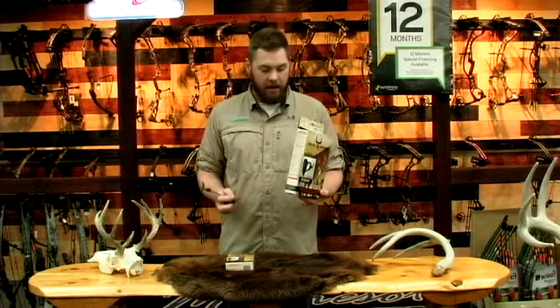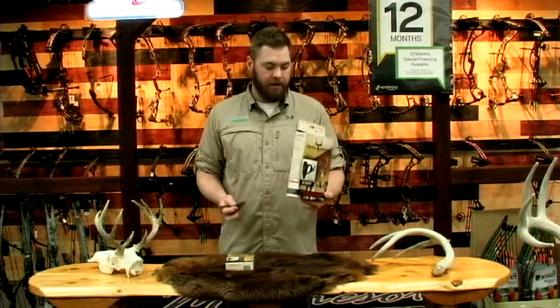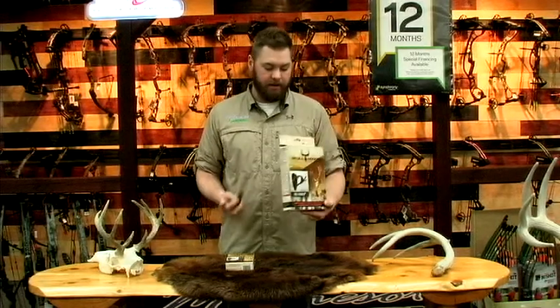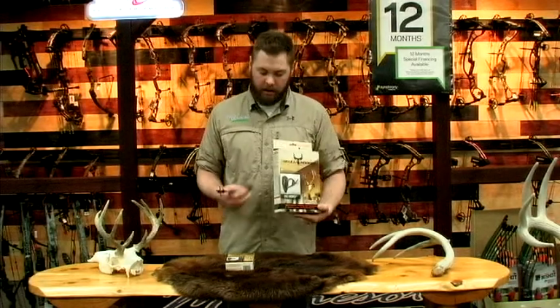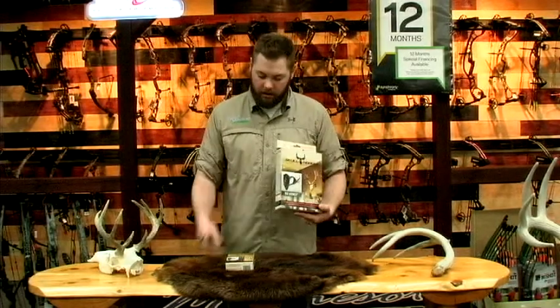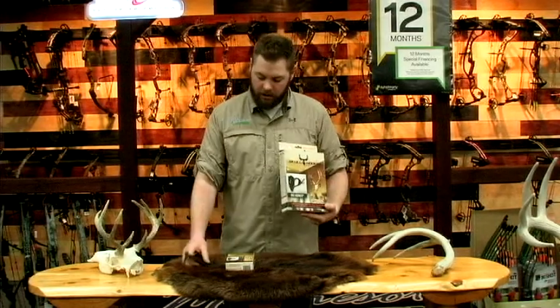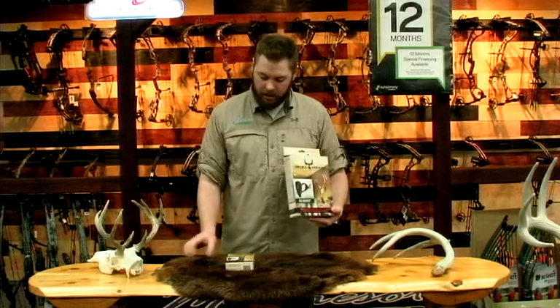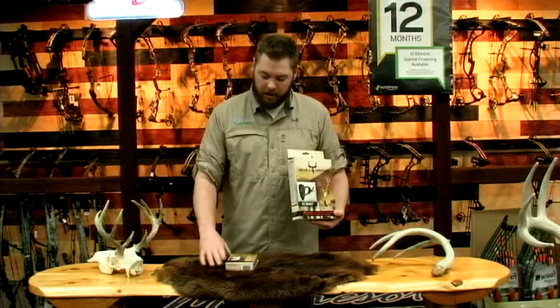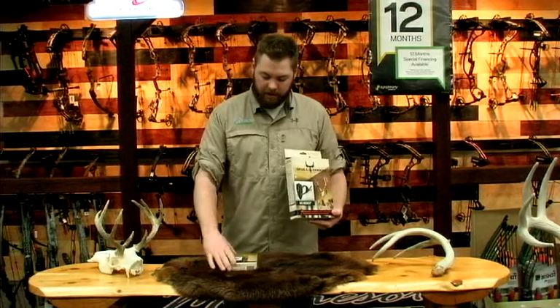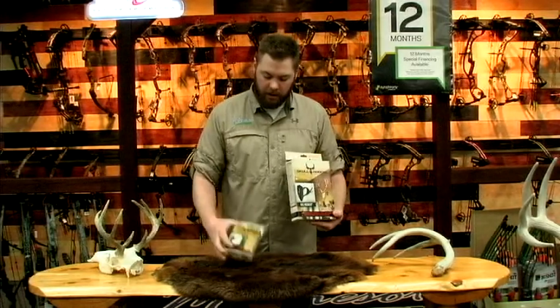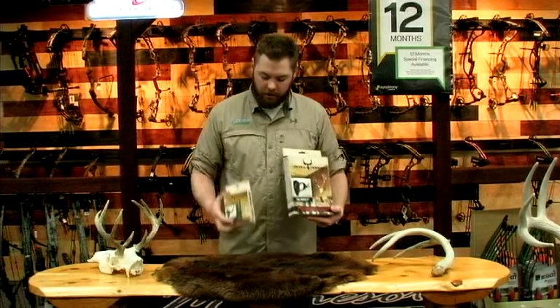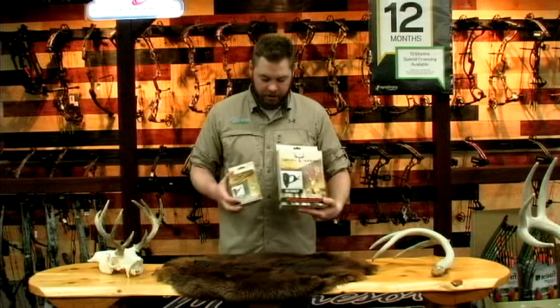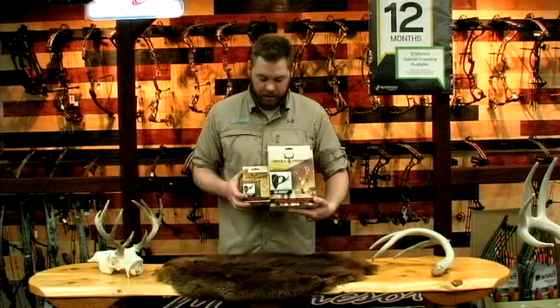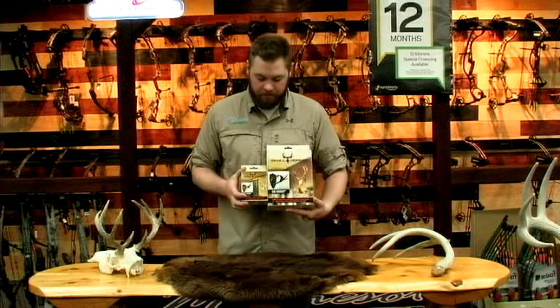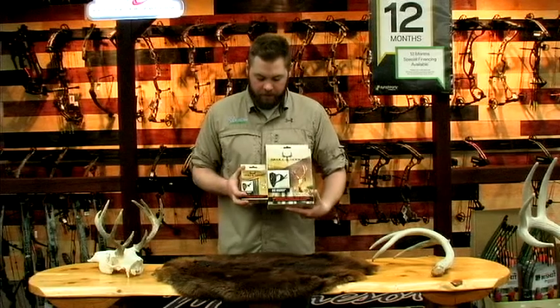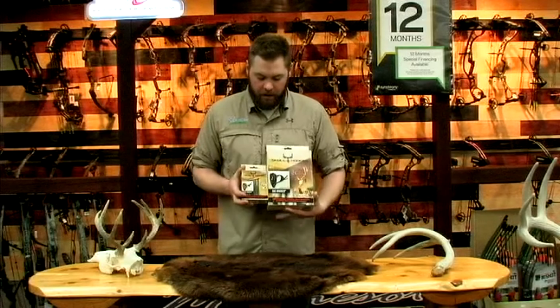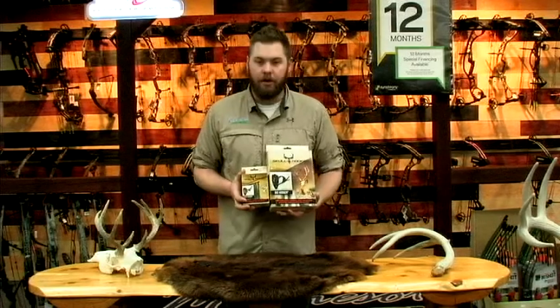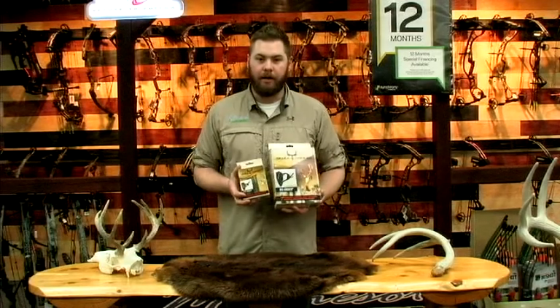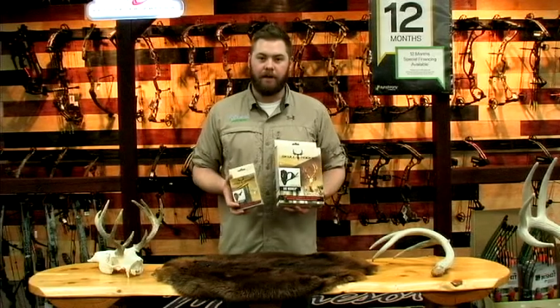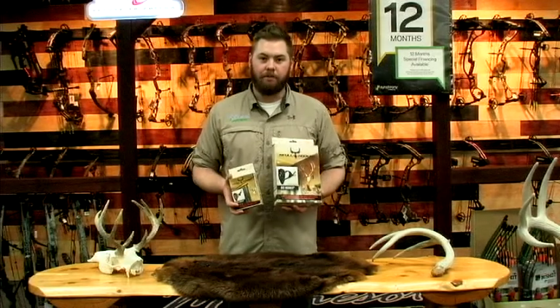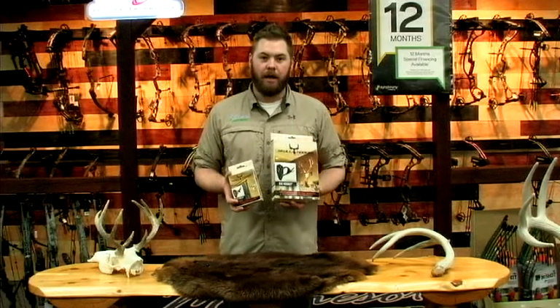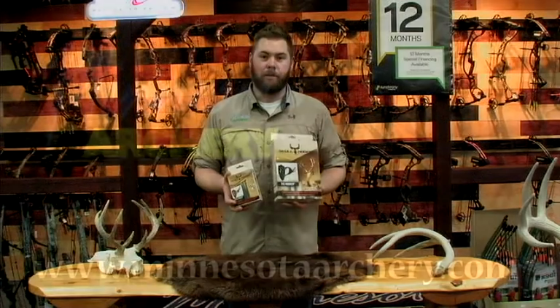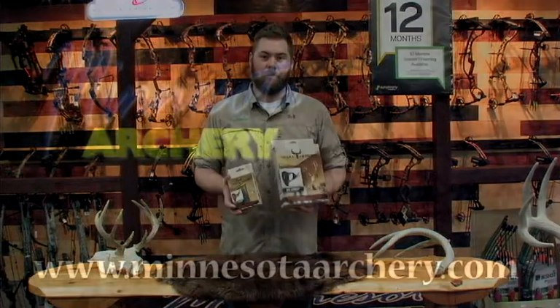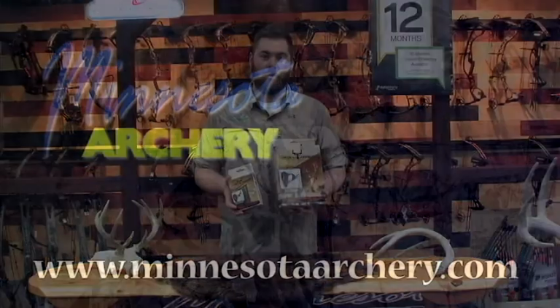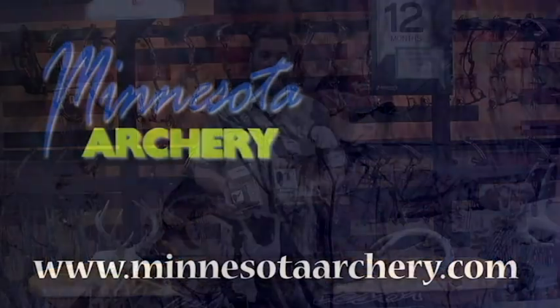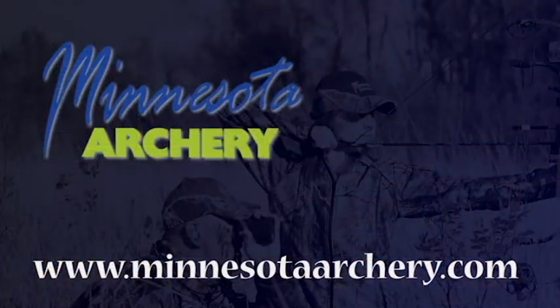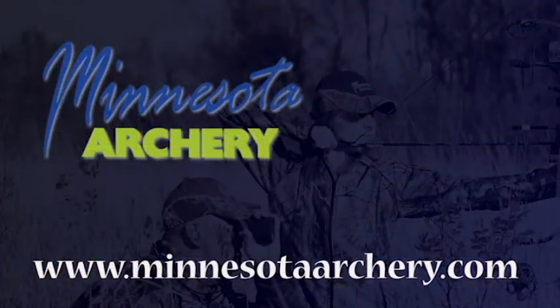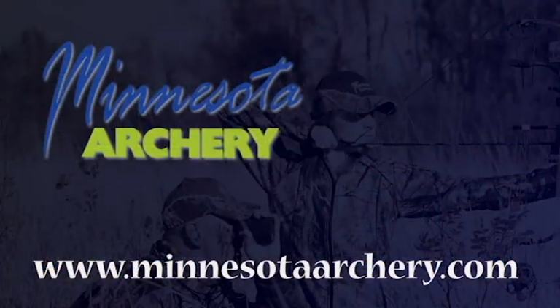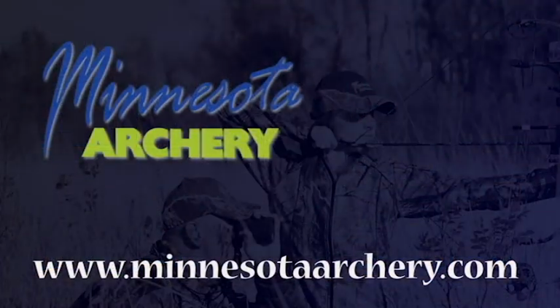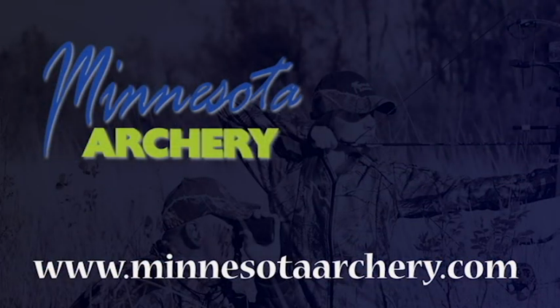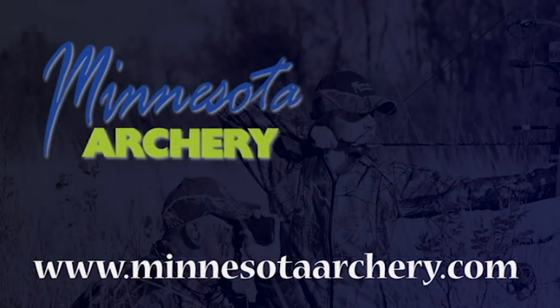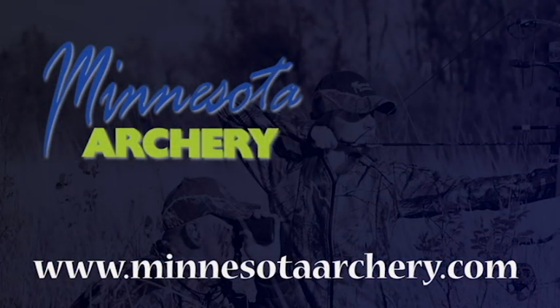This is the Skull Hooker, the Skull Hooker Jr. You can get these products and many more at MinnesotaArchery.com.